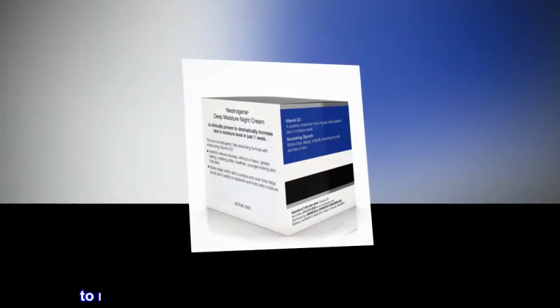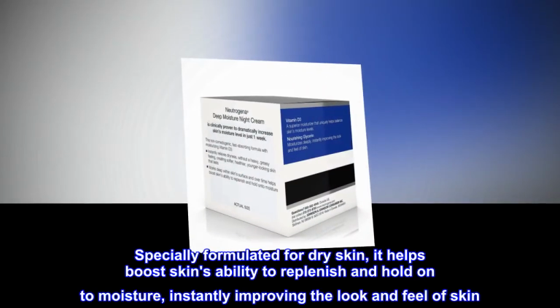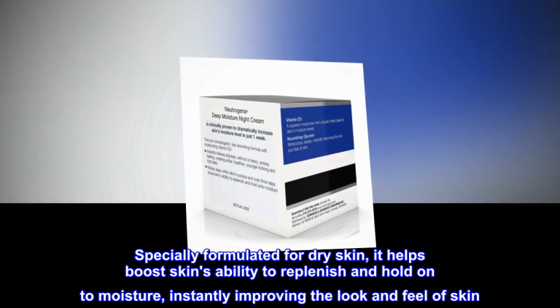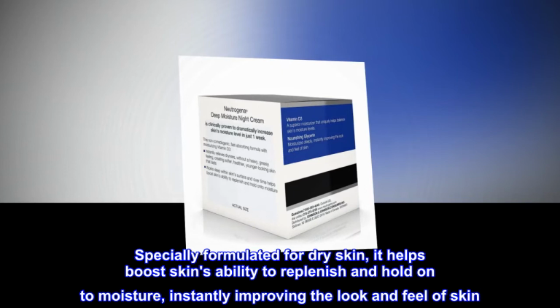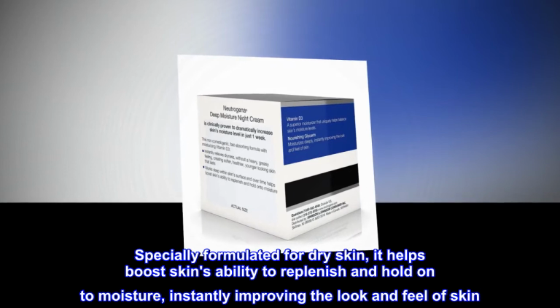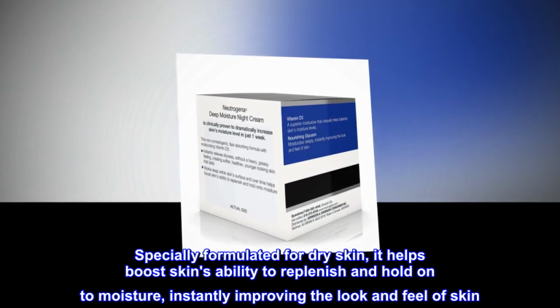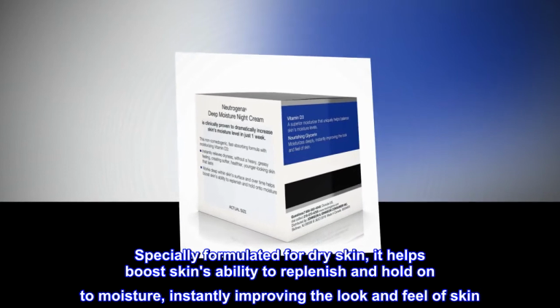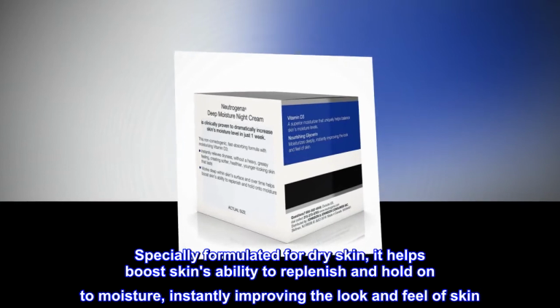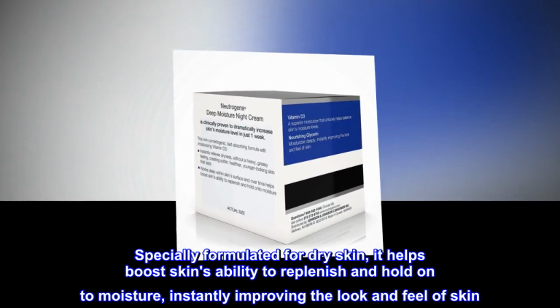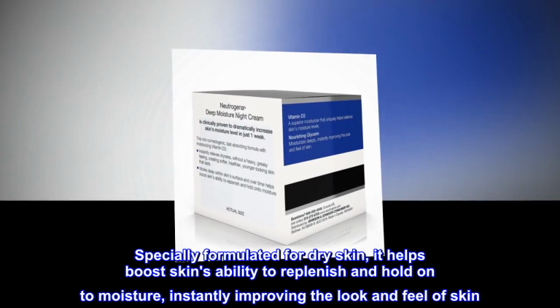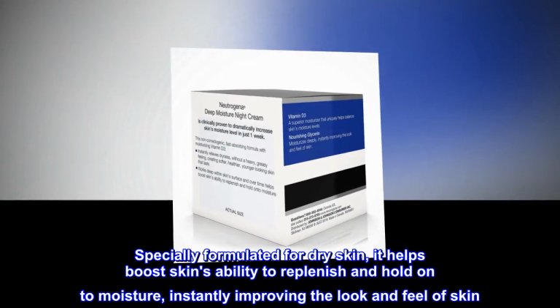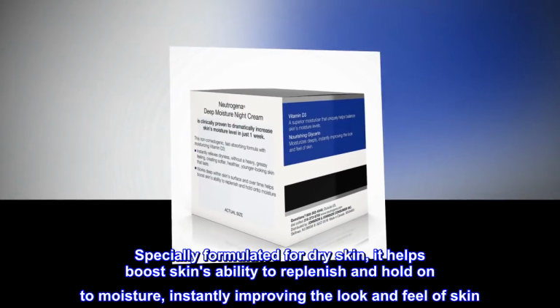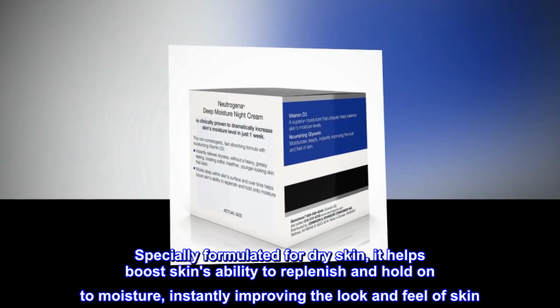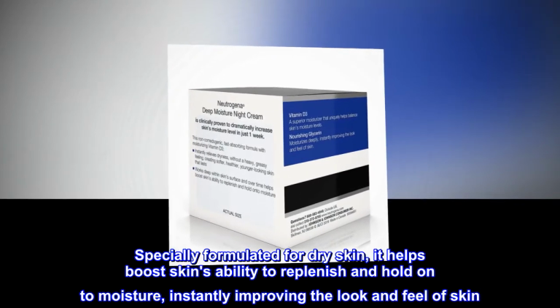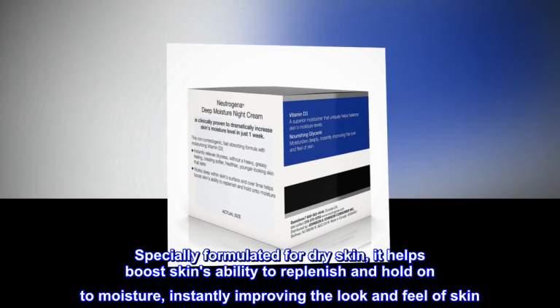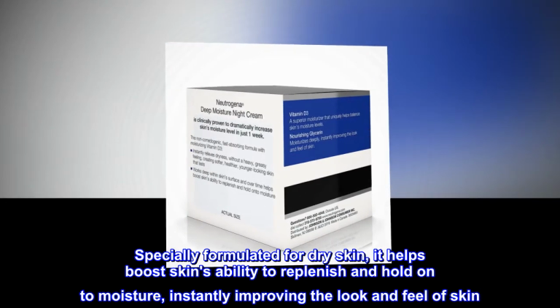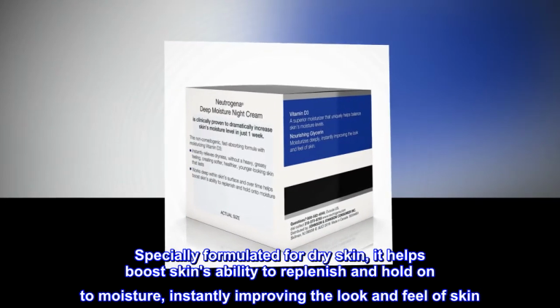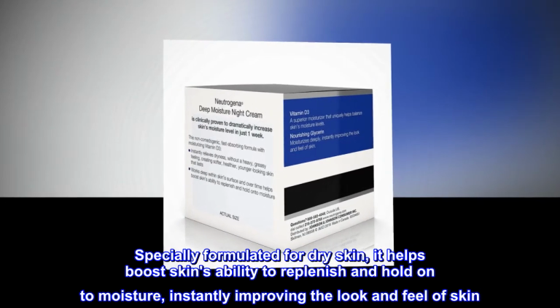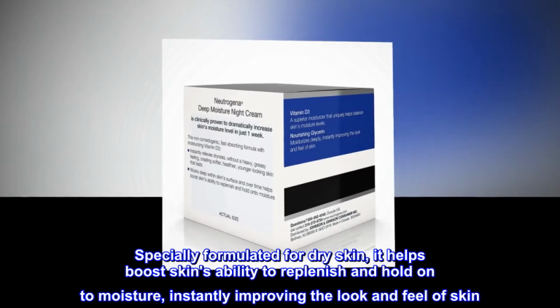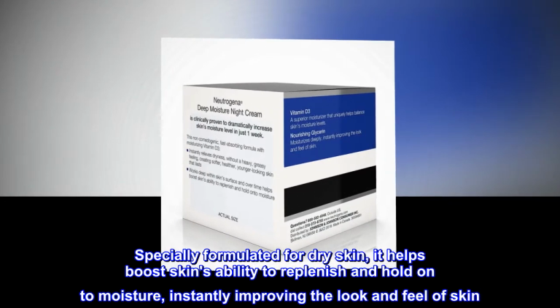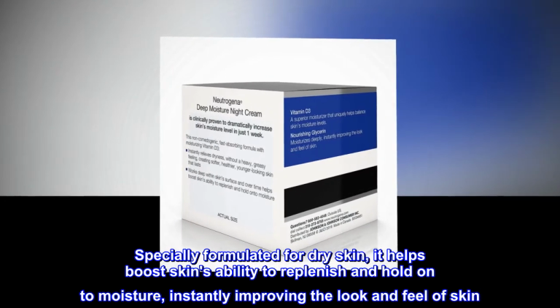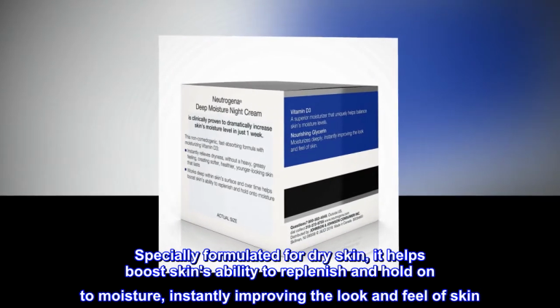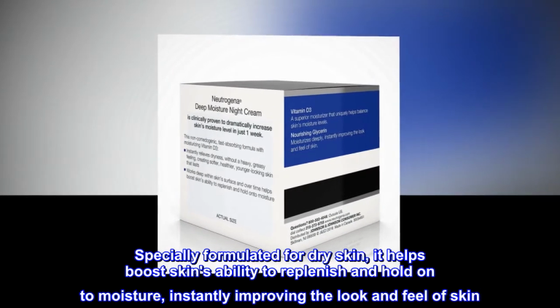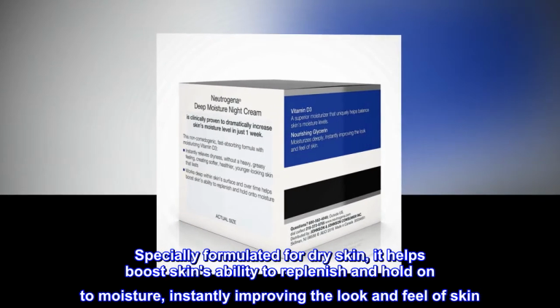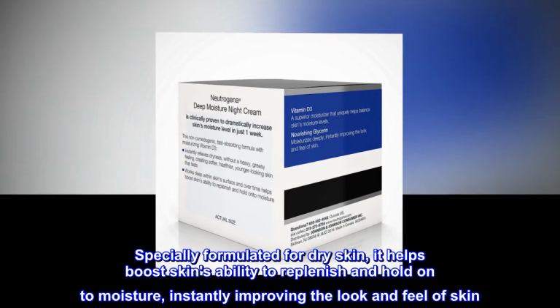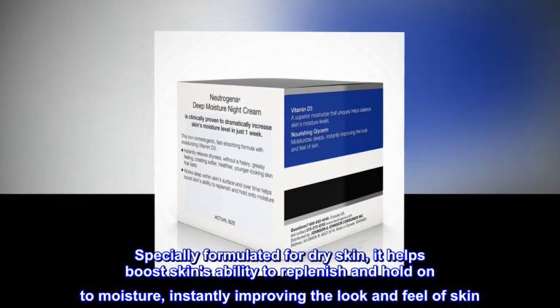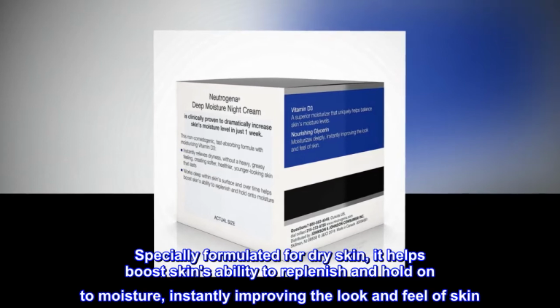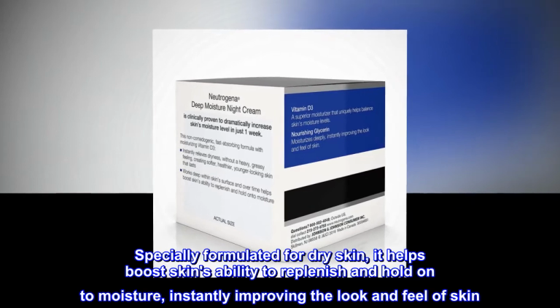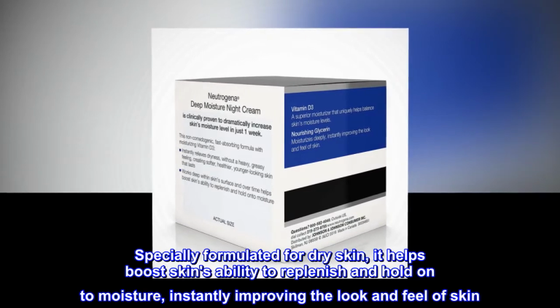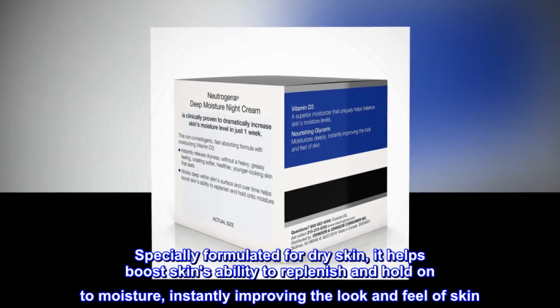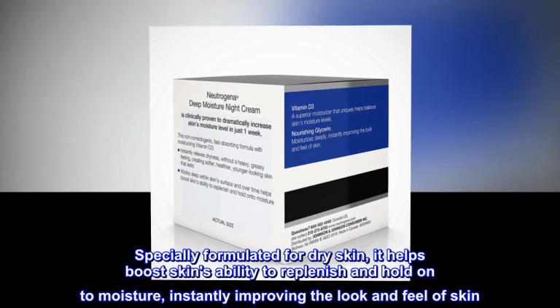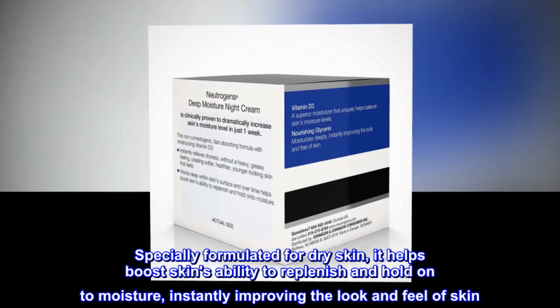Specially formulated for dry skin, it helps boost skin's ability to replenish and hold on to moisture, instantly improving the look and feel of skin.